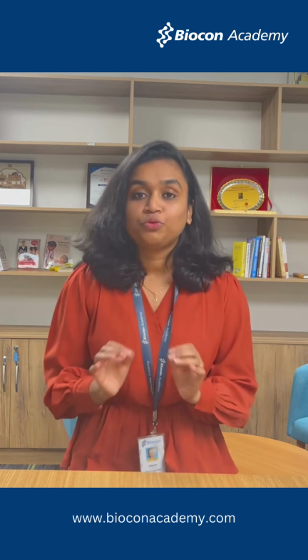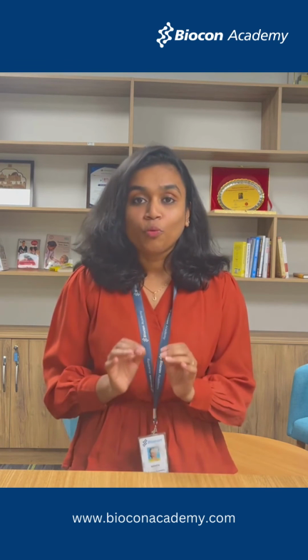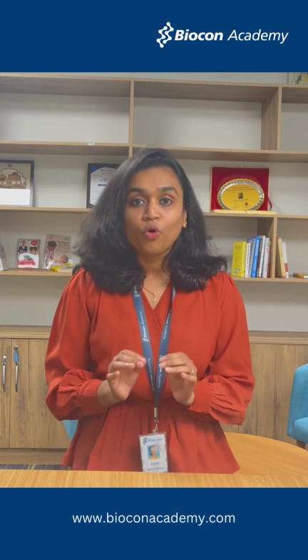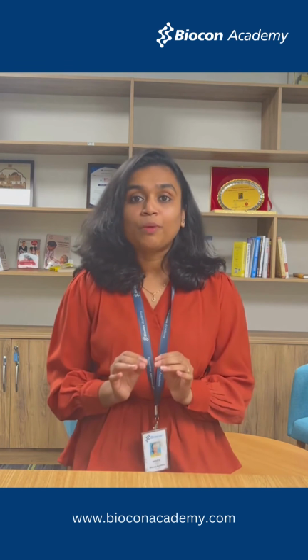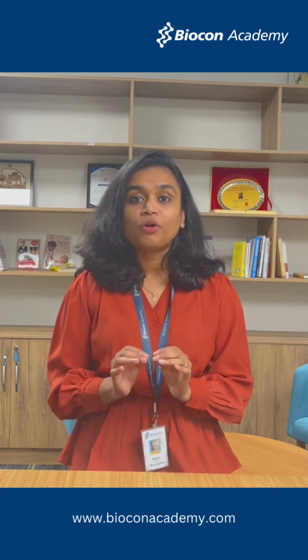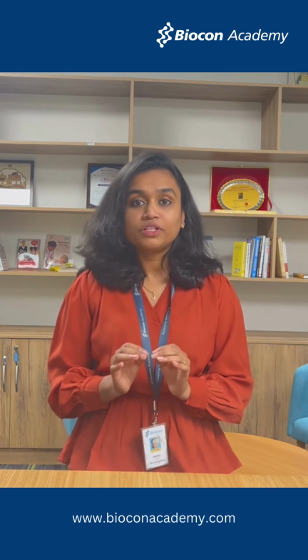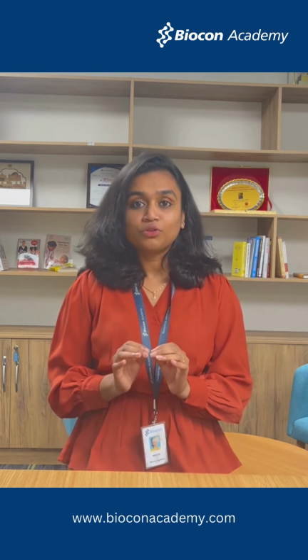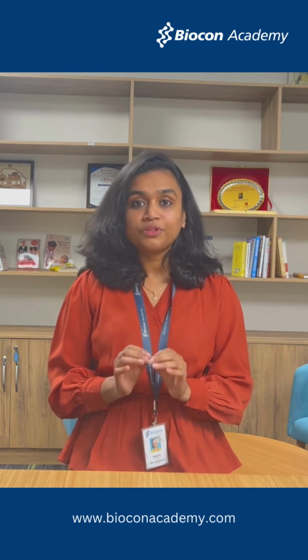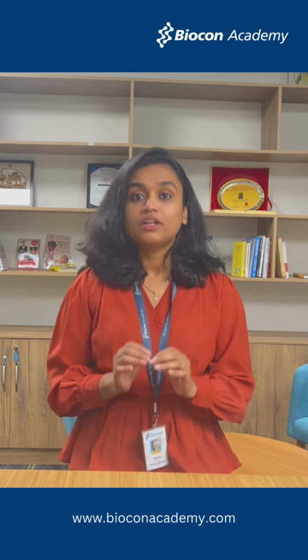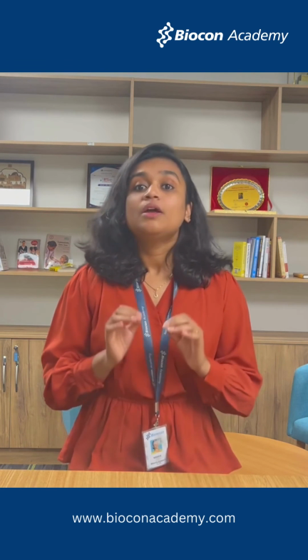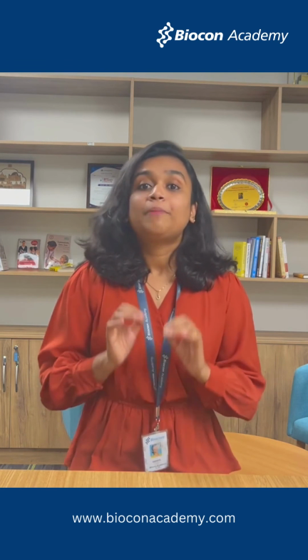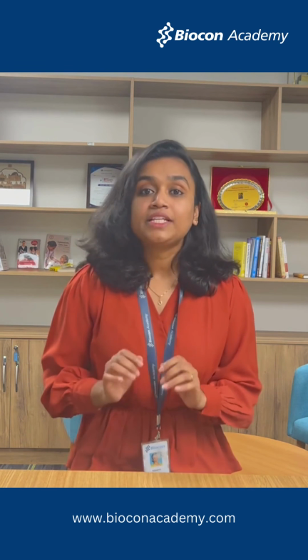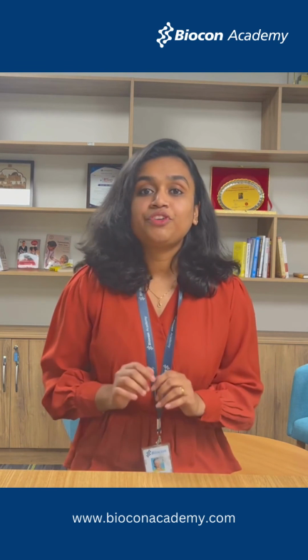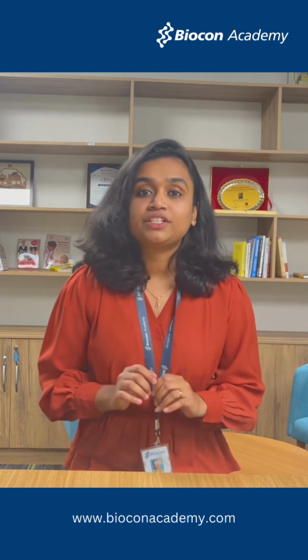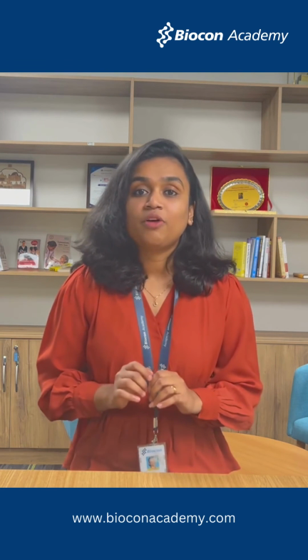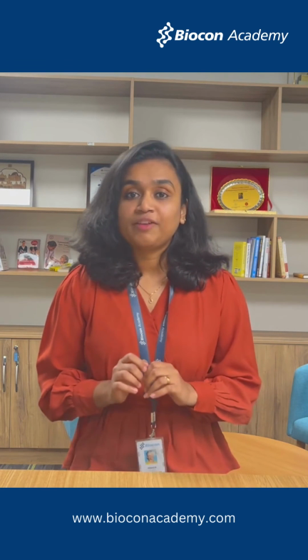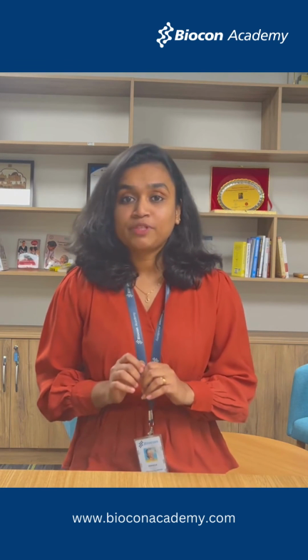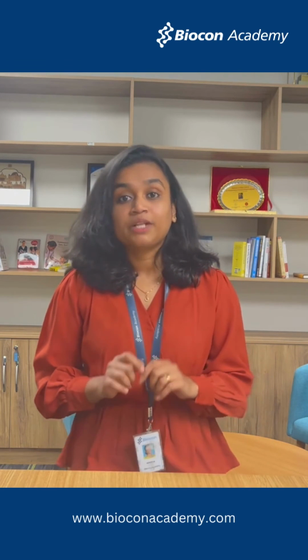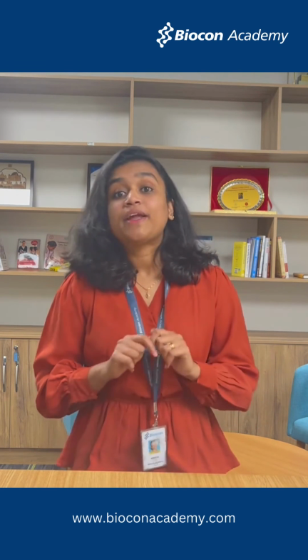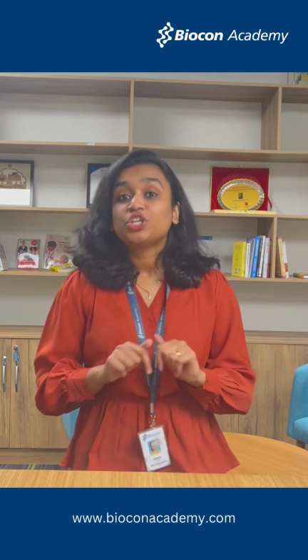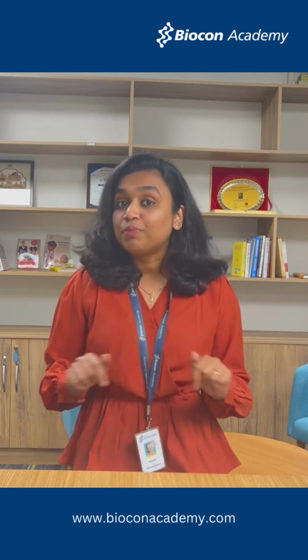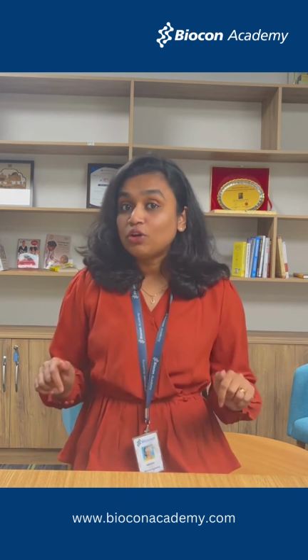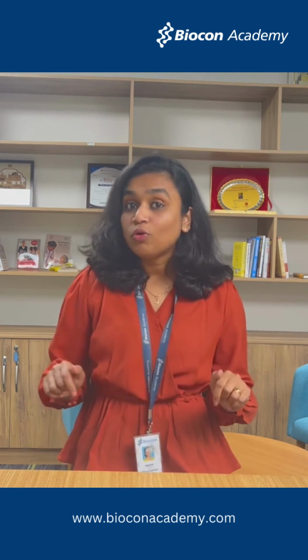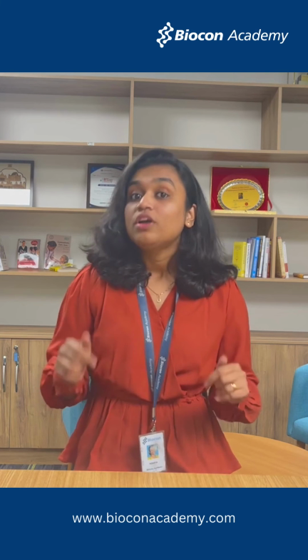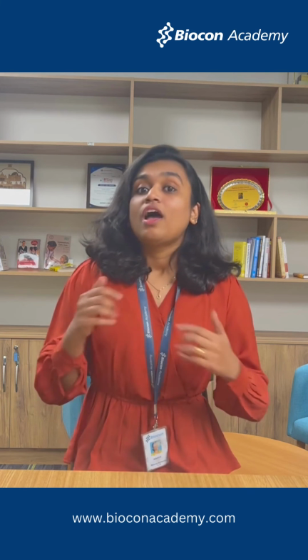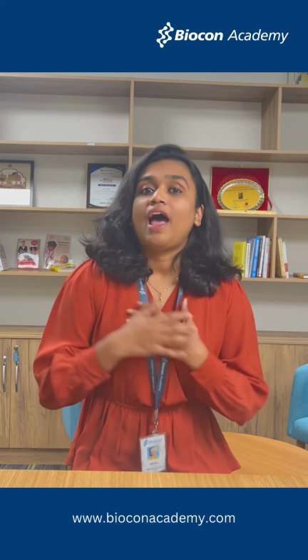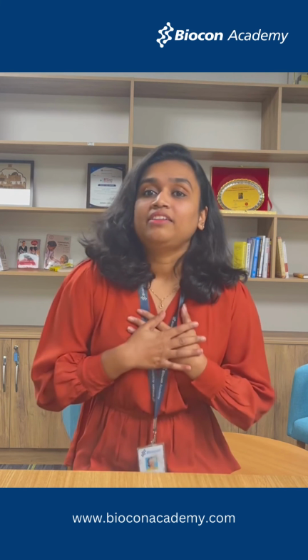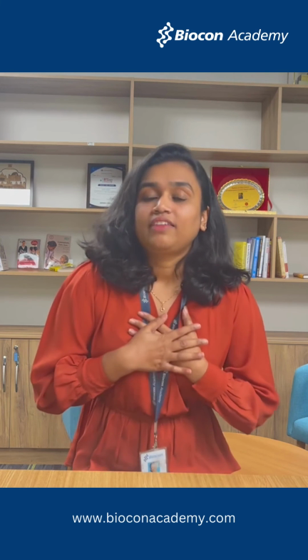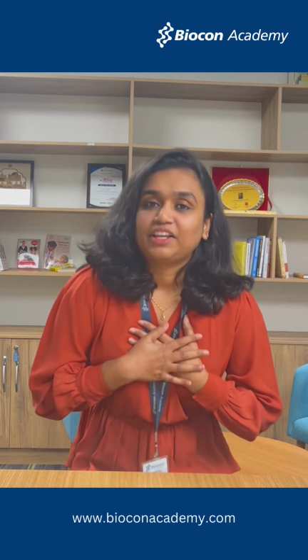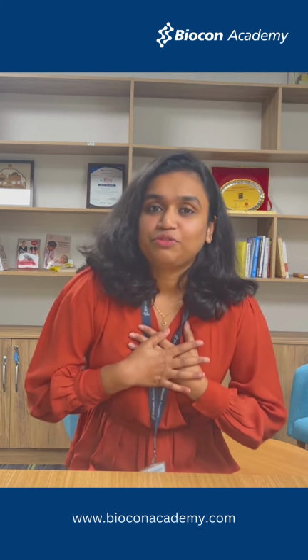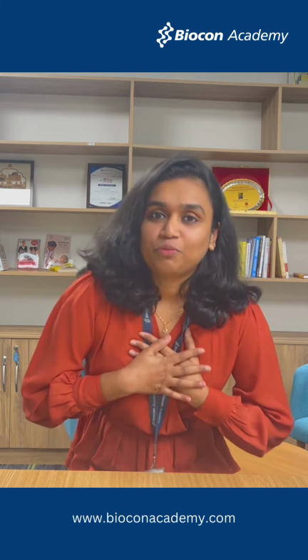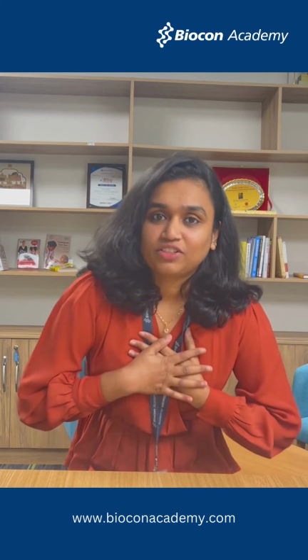To know more about this course, please visit our website mentioned below. Thank you so much.